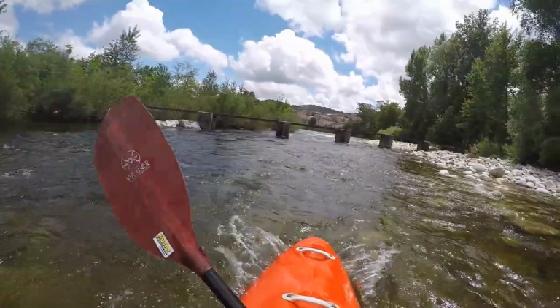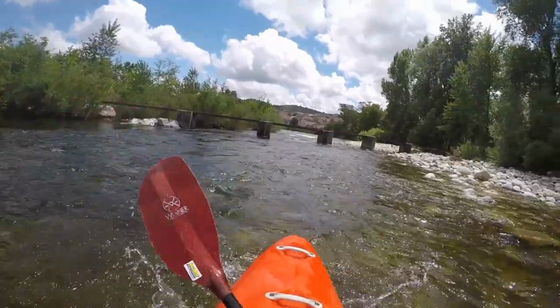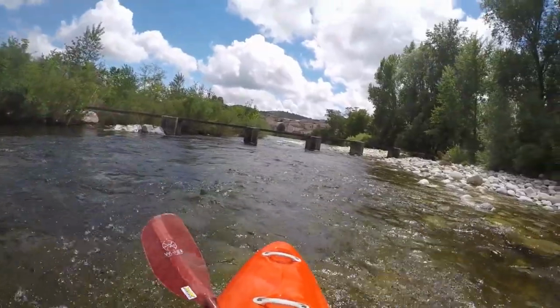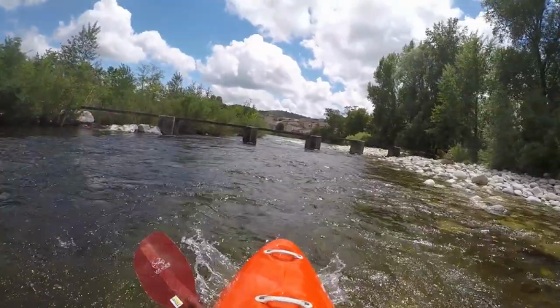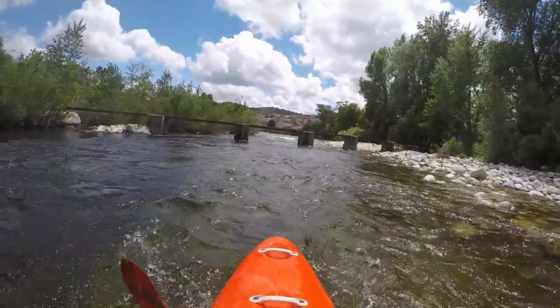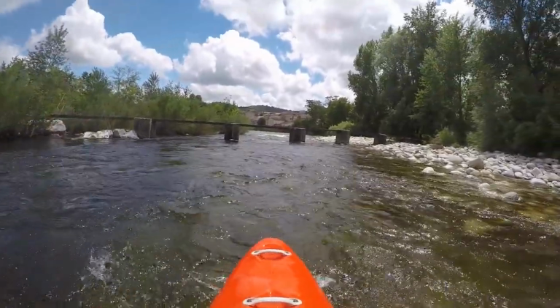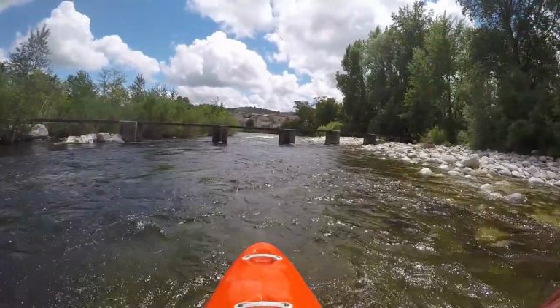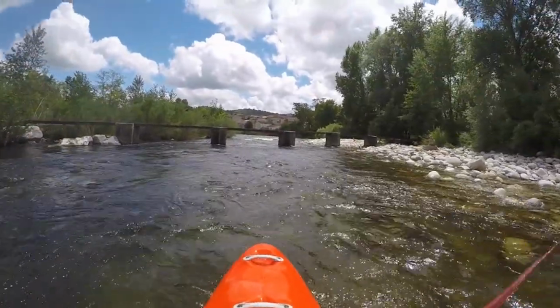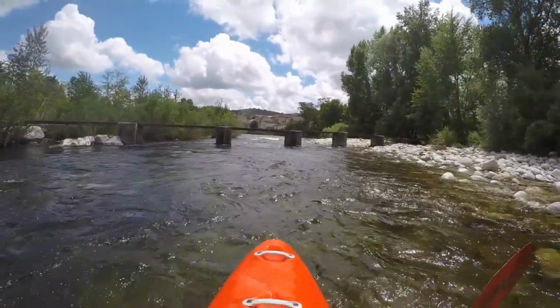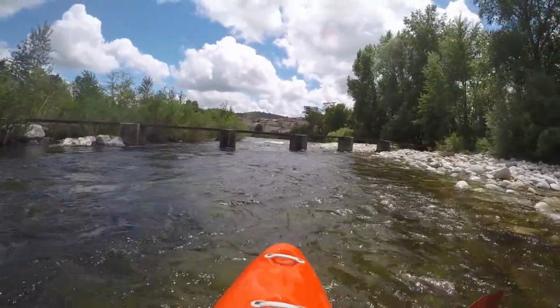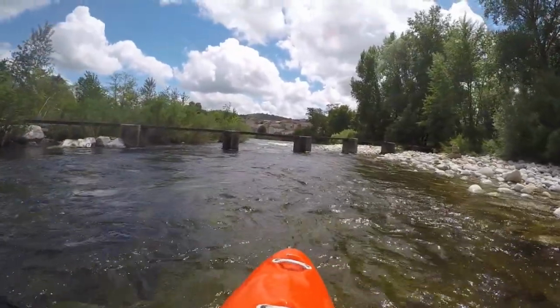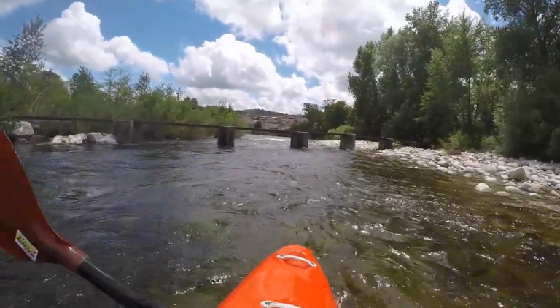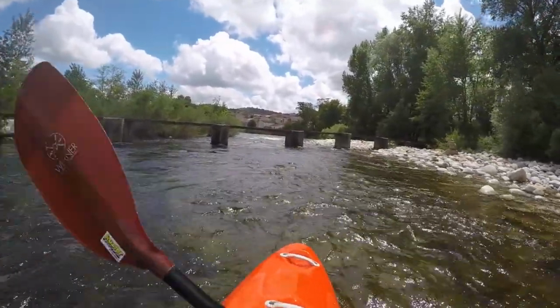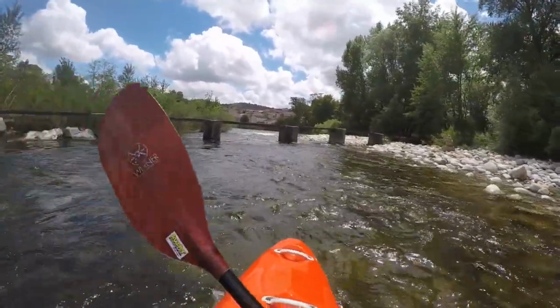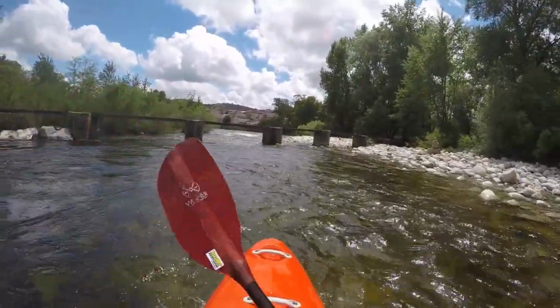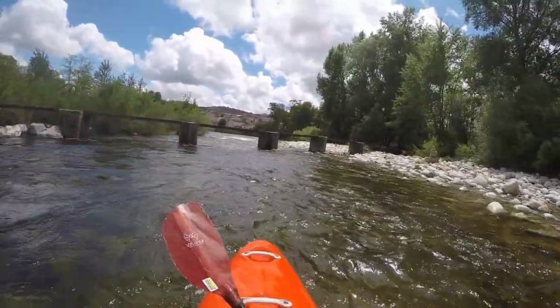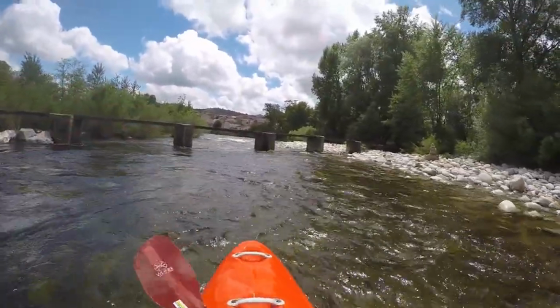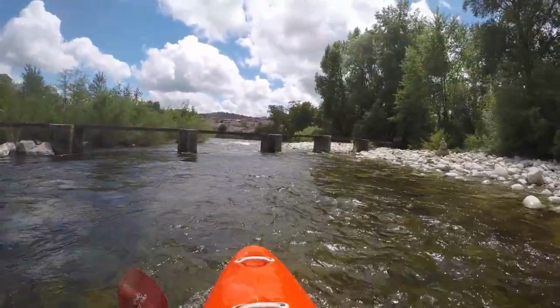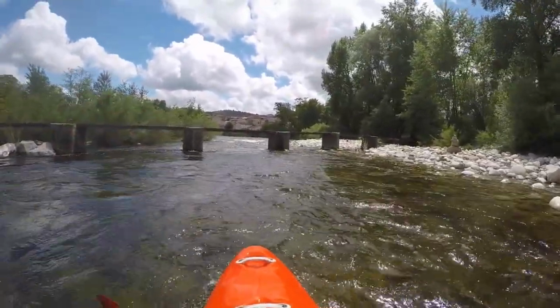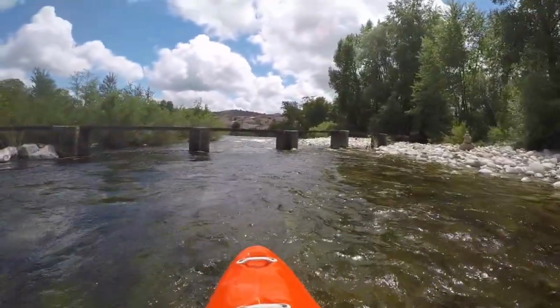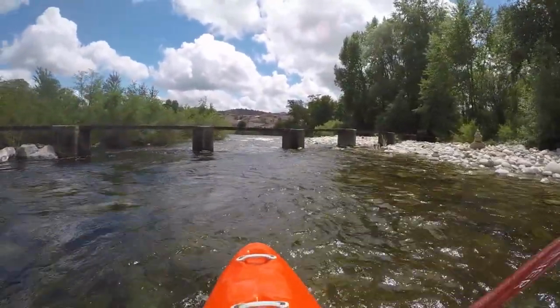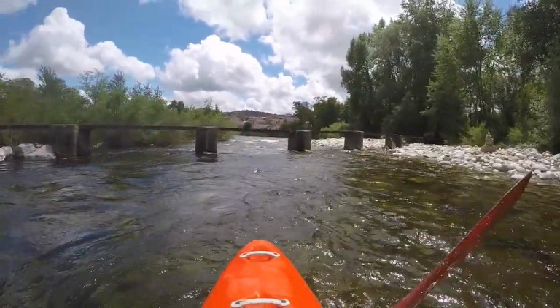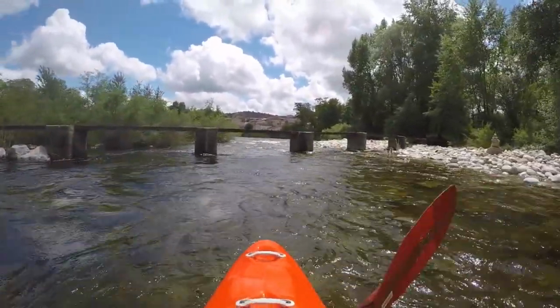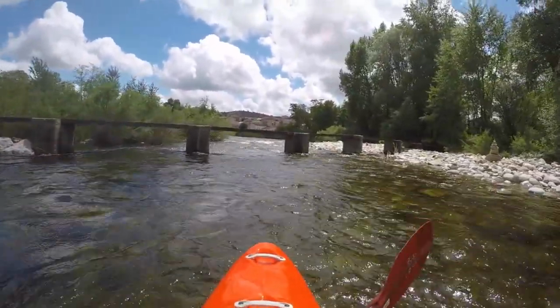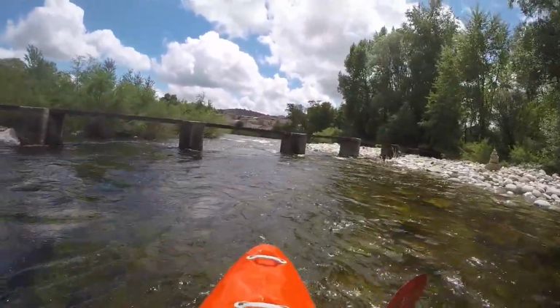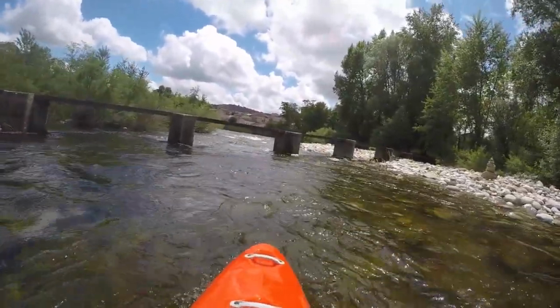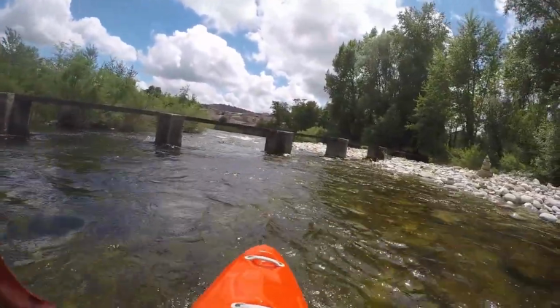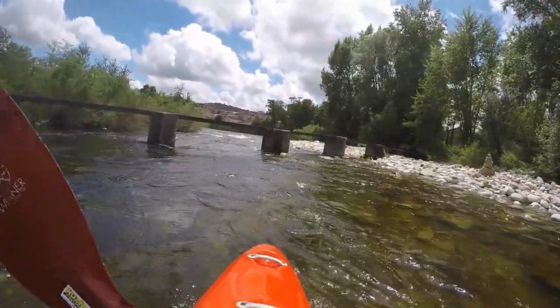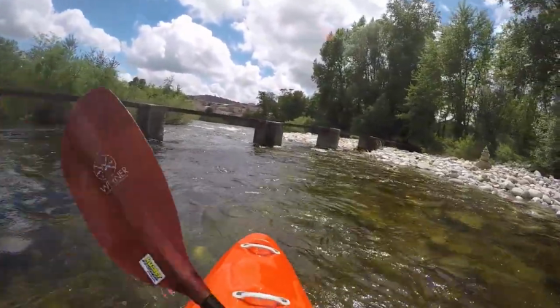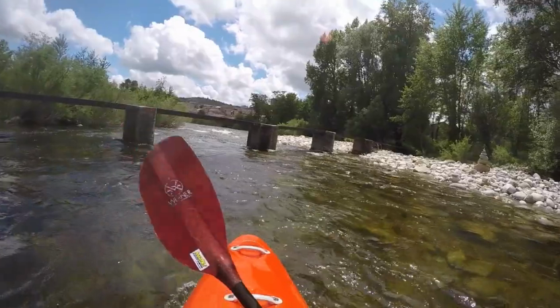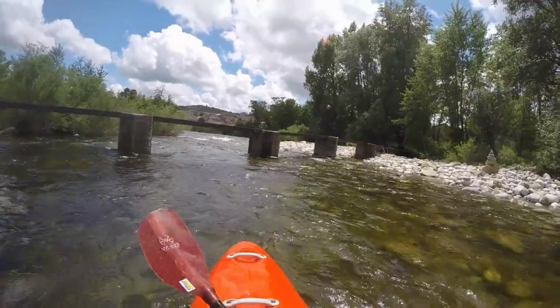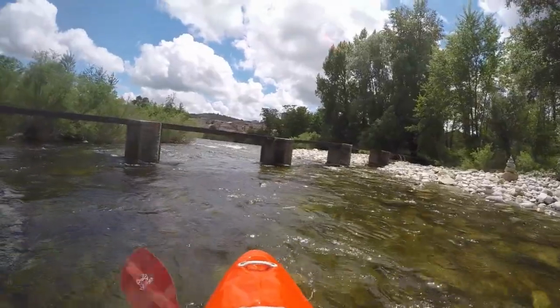In the town of Cheyeuse, a narrow footbridge crosses the entire river.